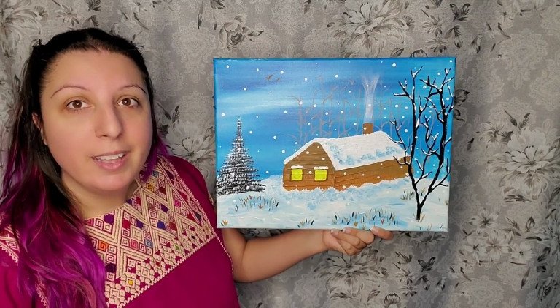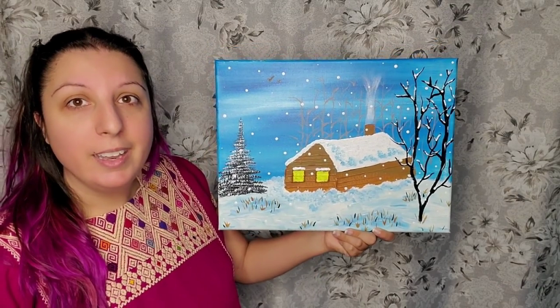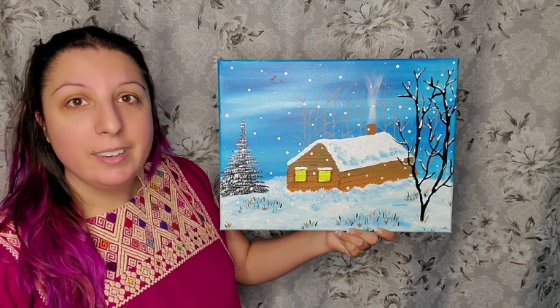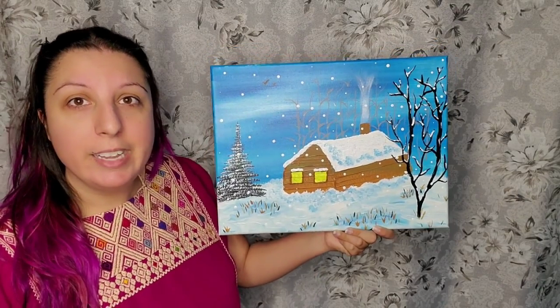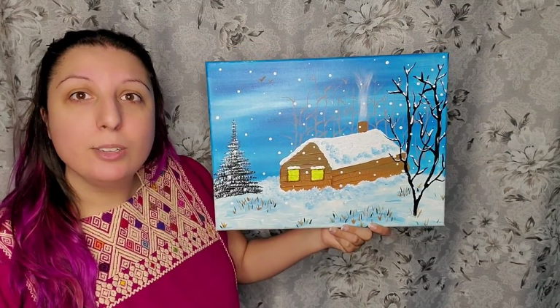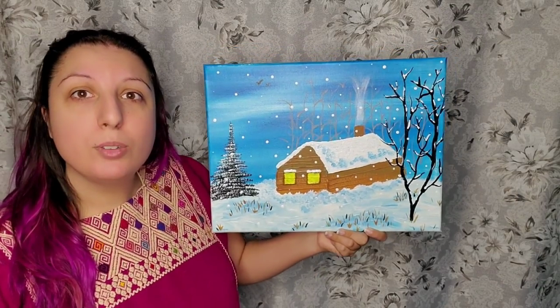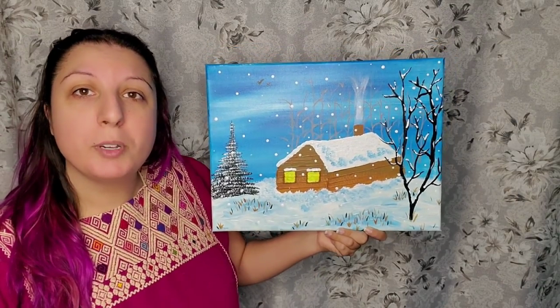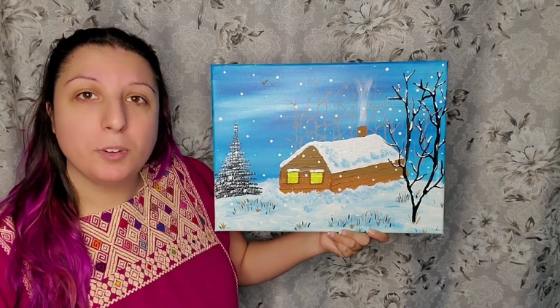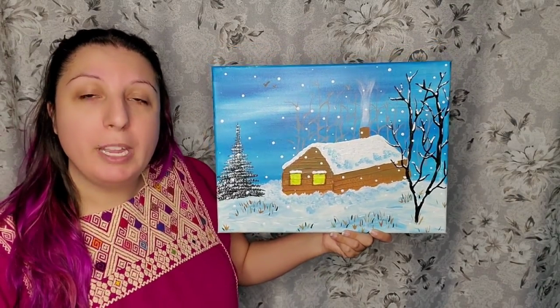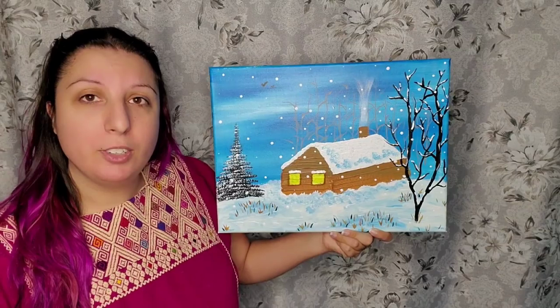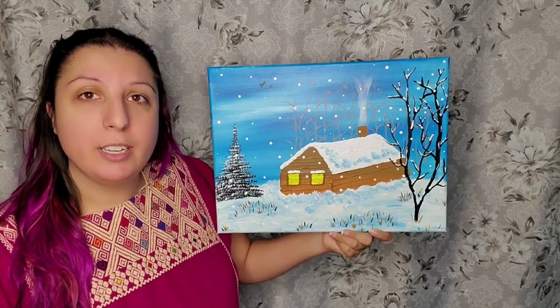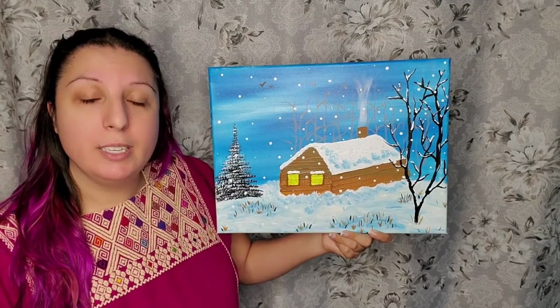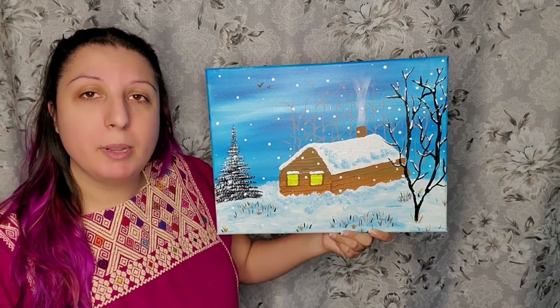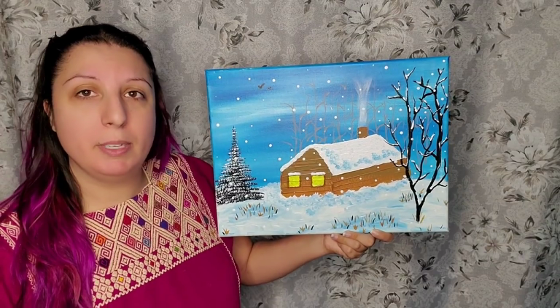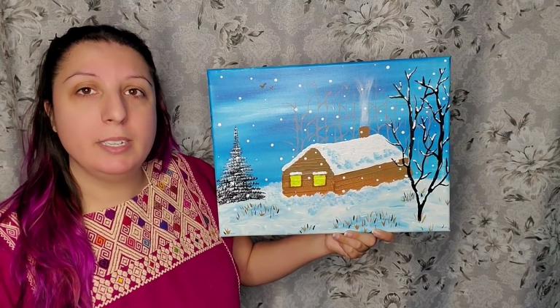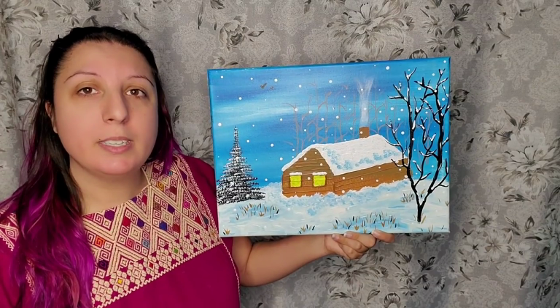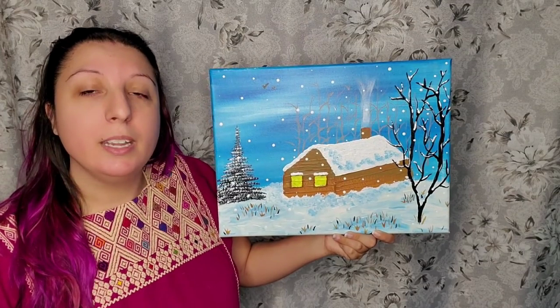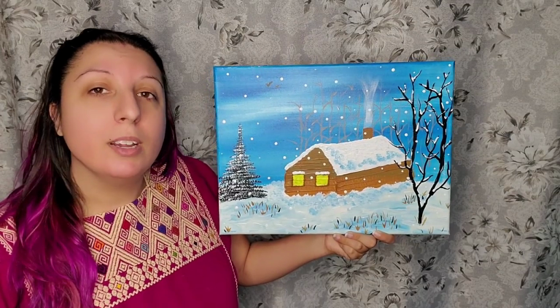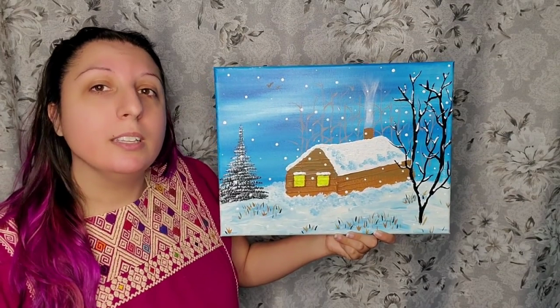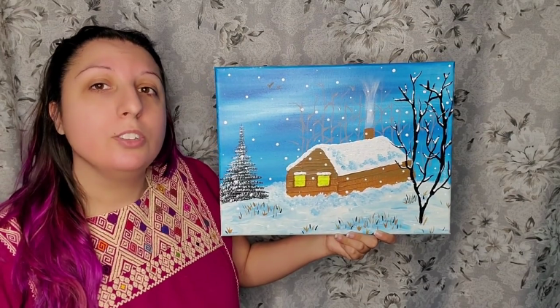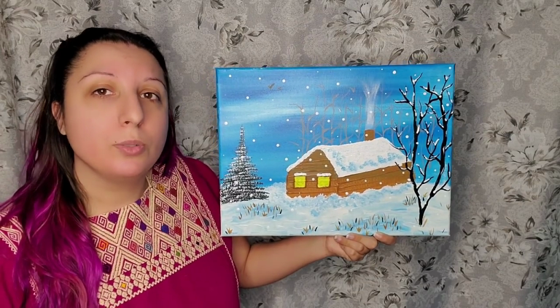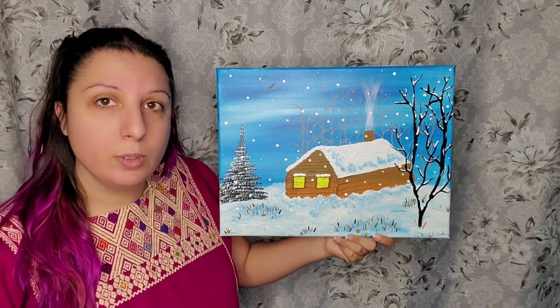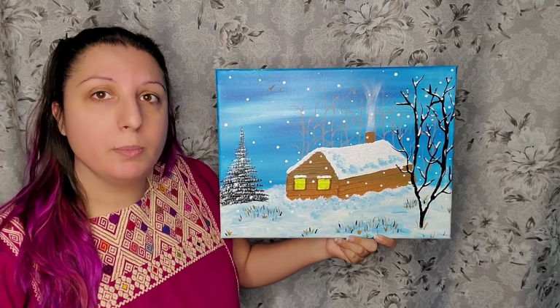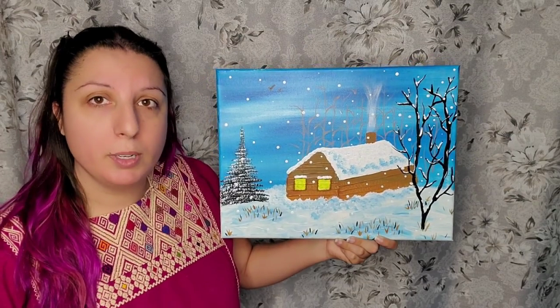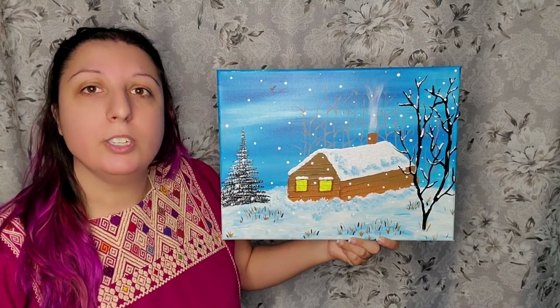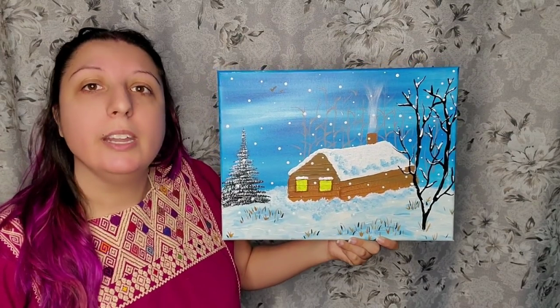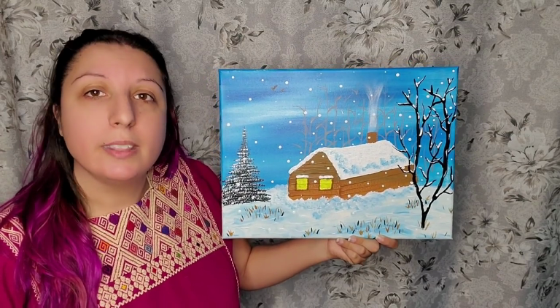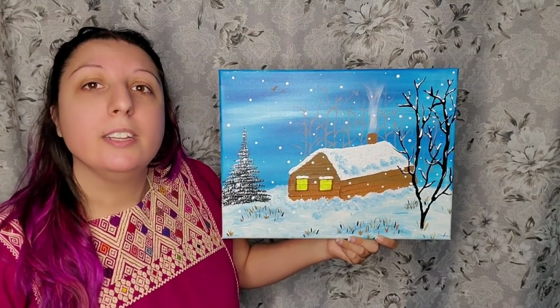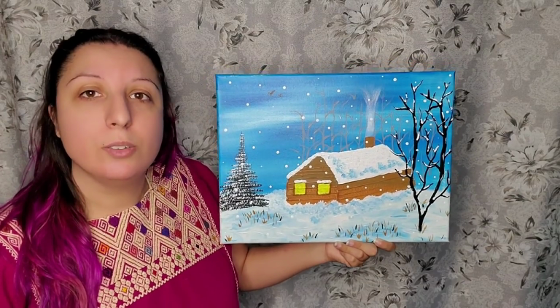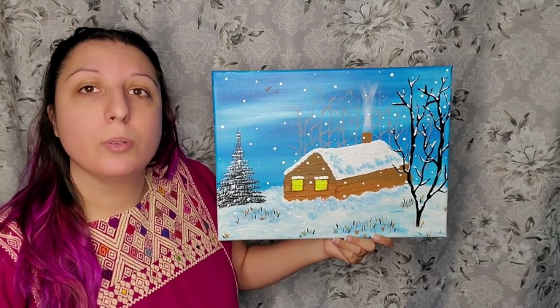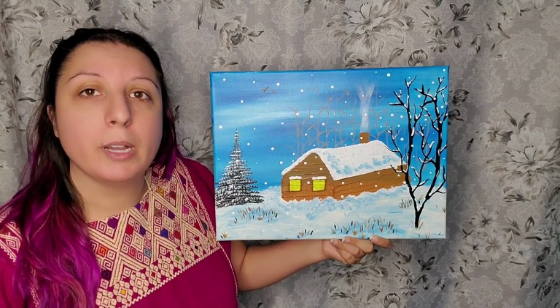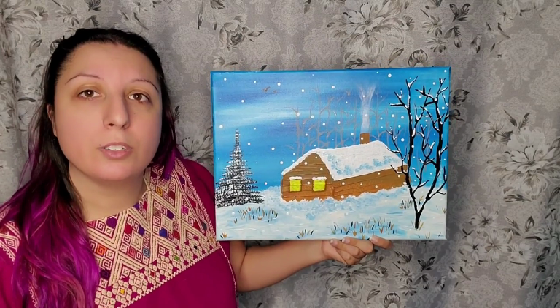Thank you so much for patronizing my business. I greatly, truly appreciate it. Thank you so much.